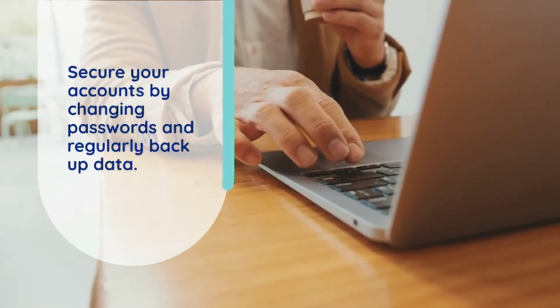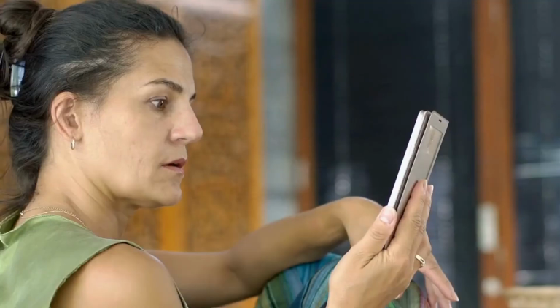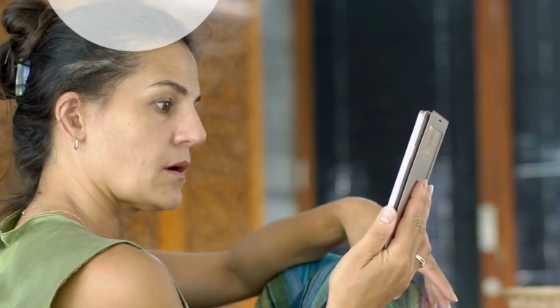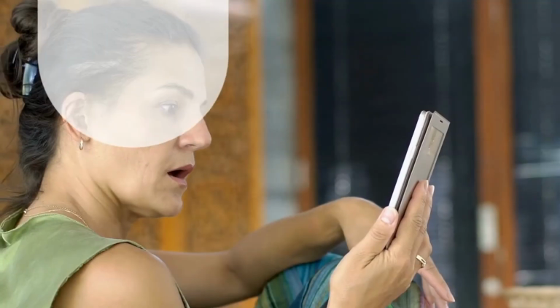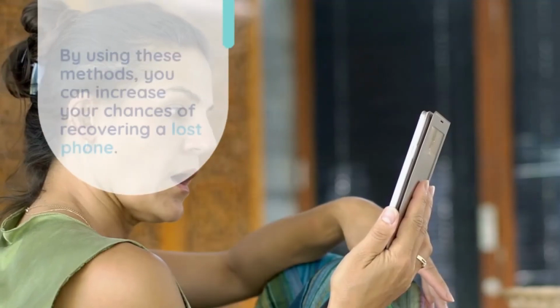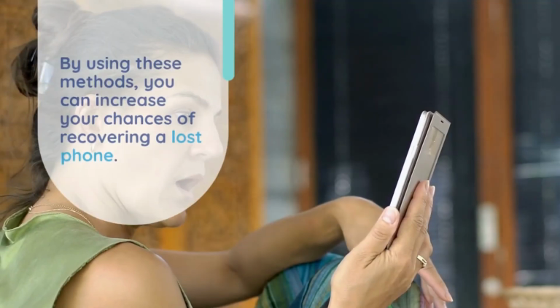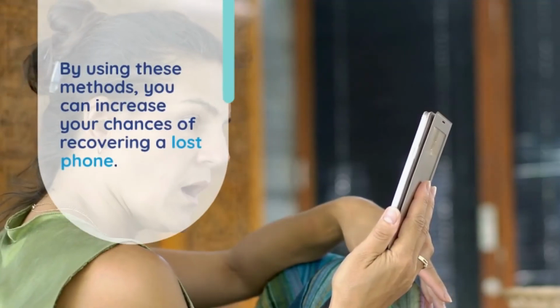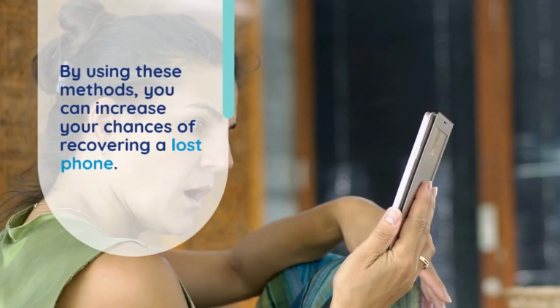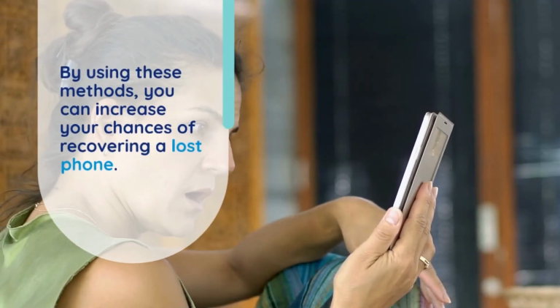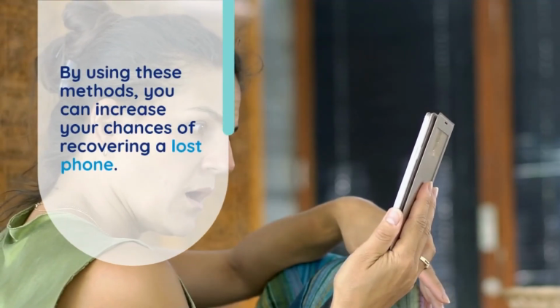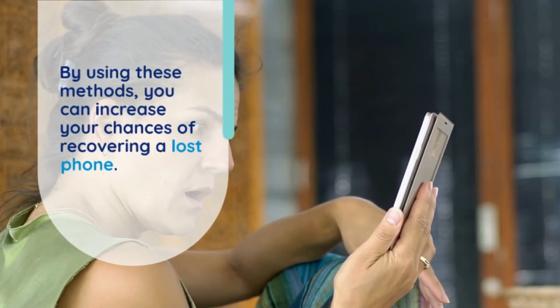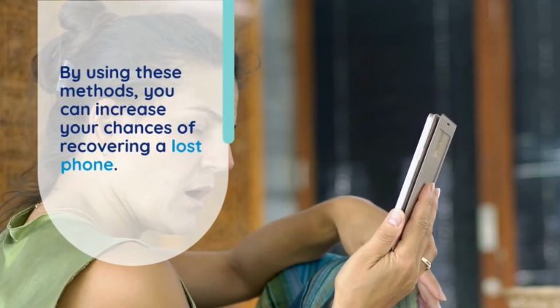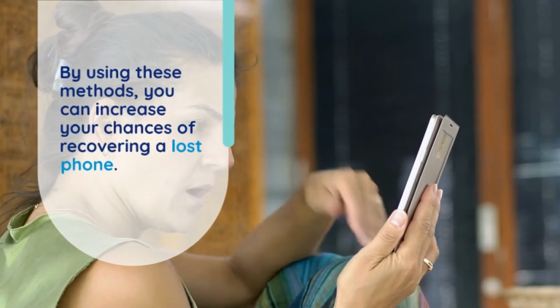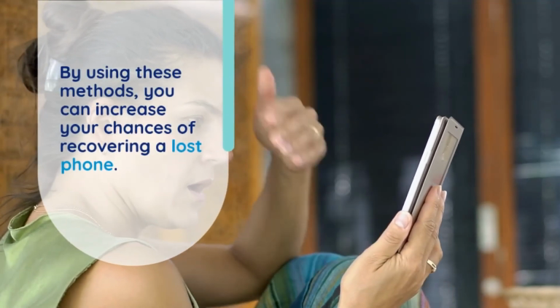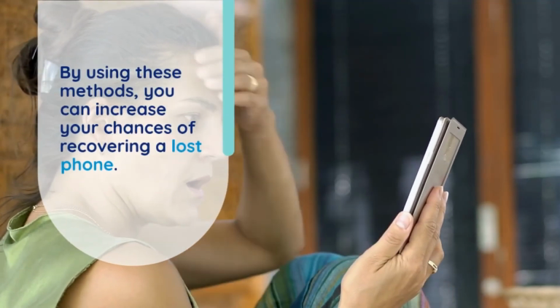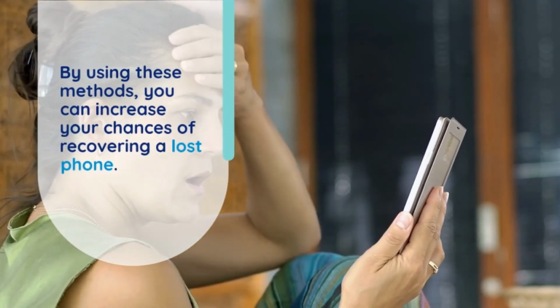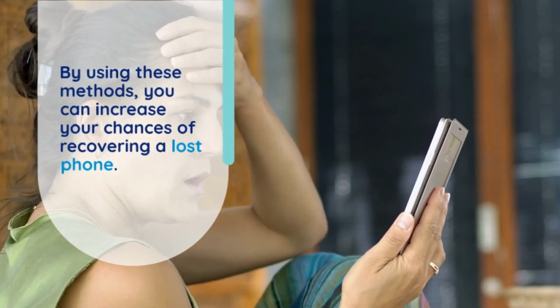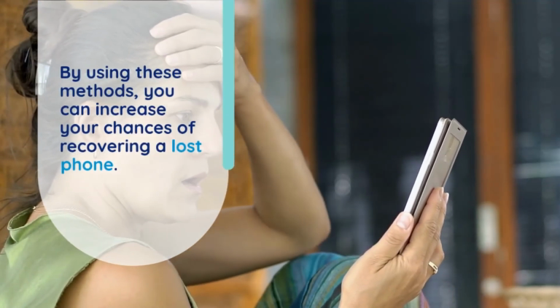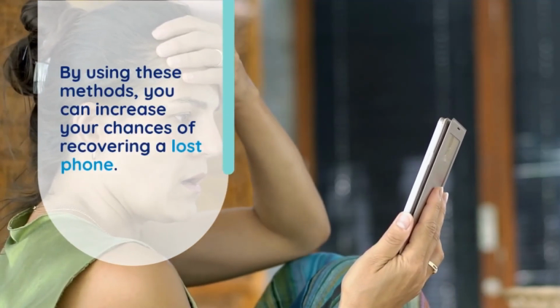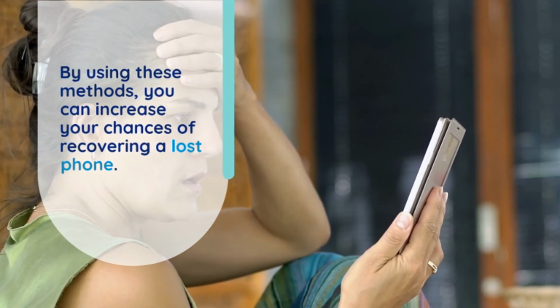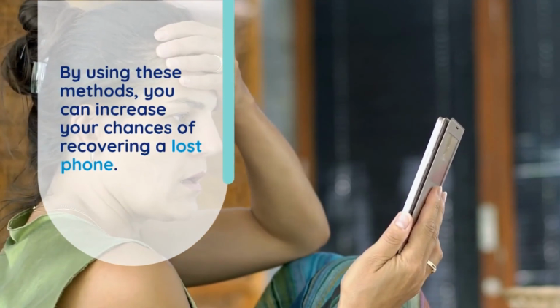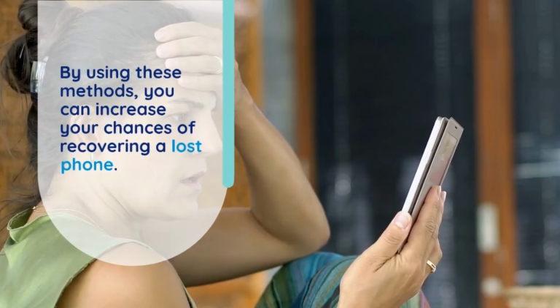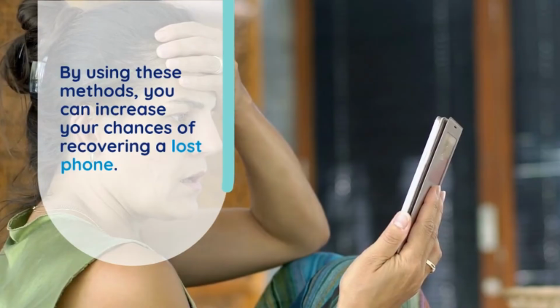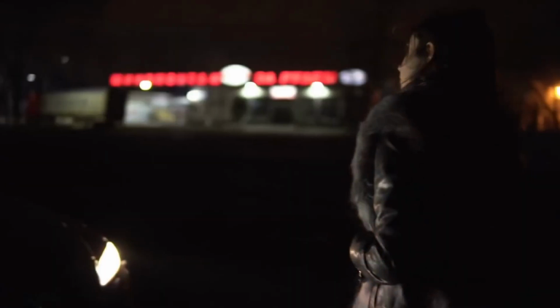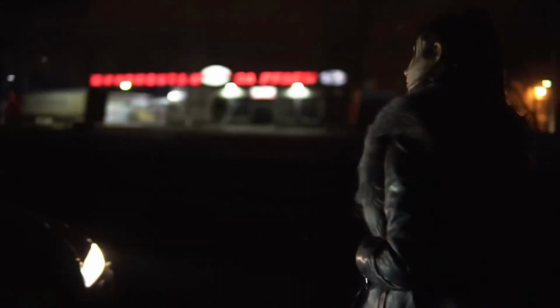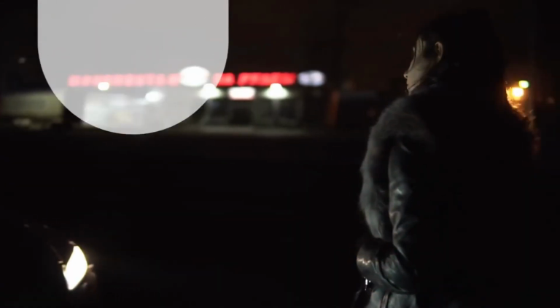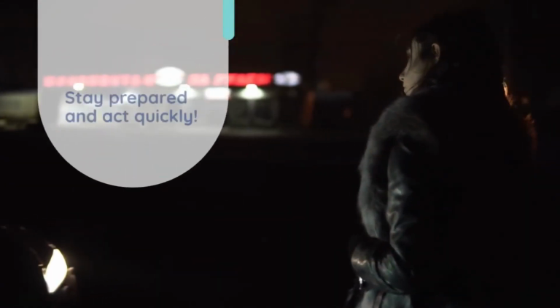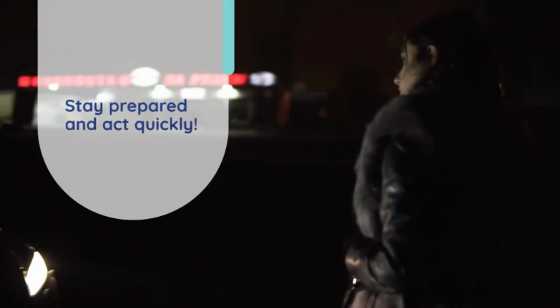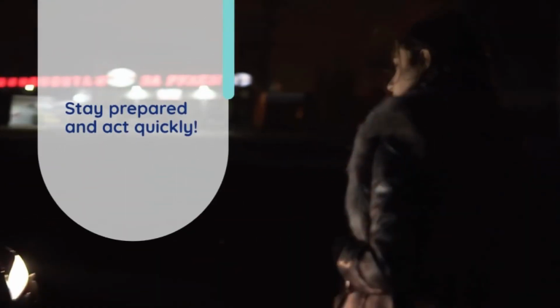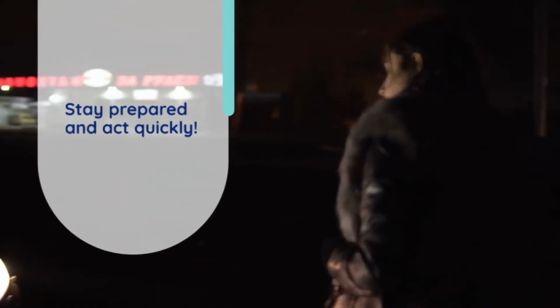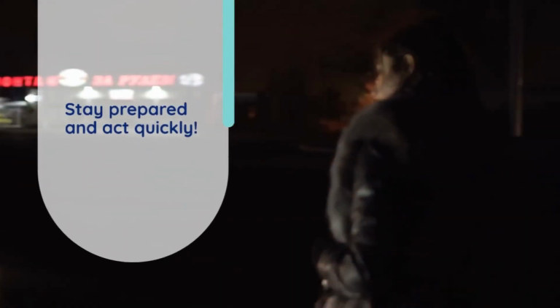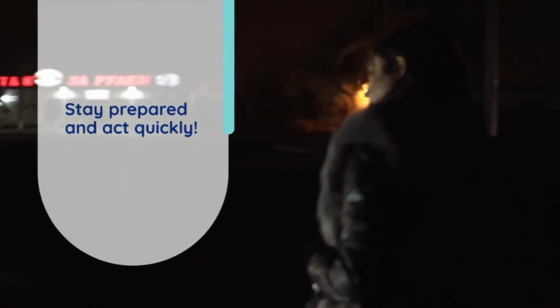By using these methods, you can increase your chances of recovering a lost phone. Stay prepared and act quickly.